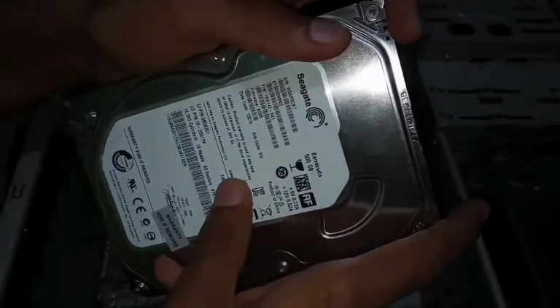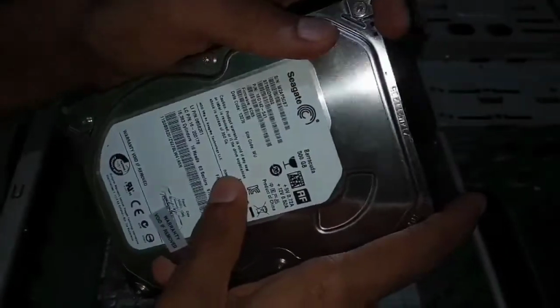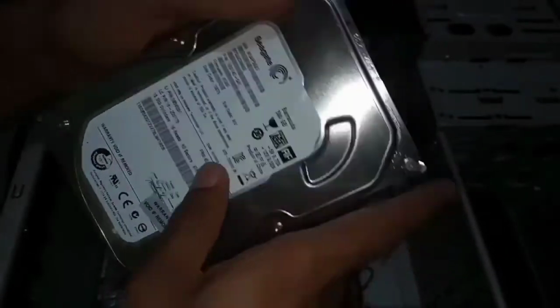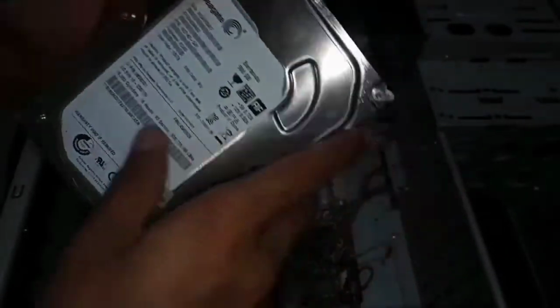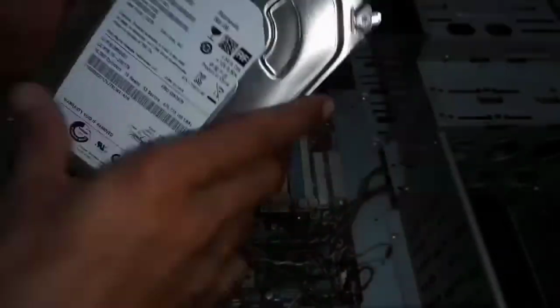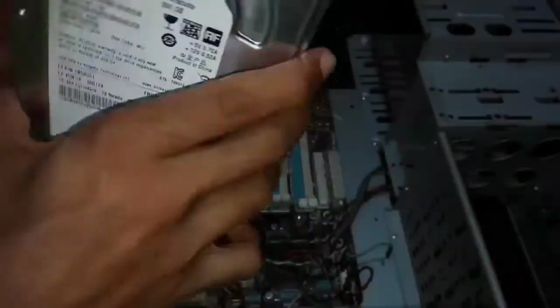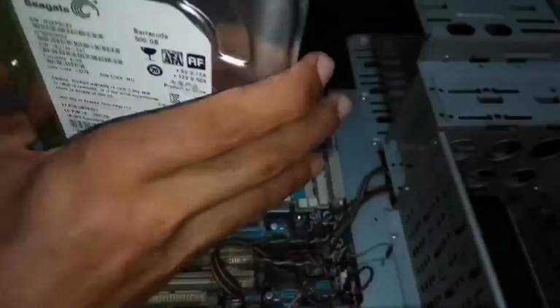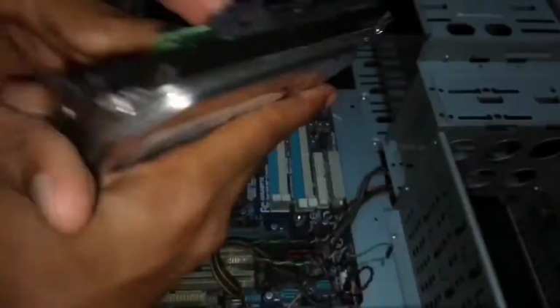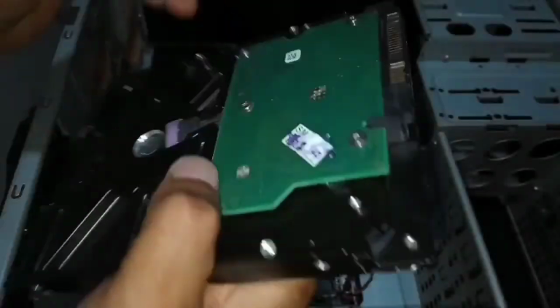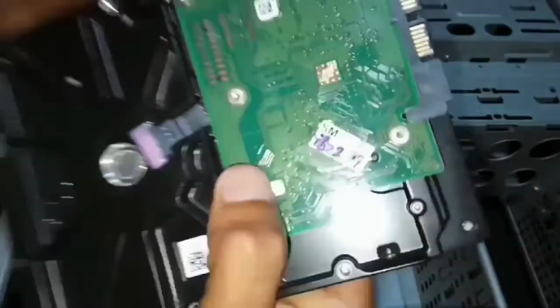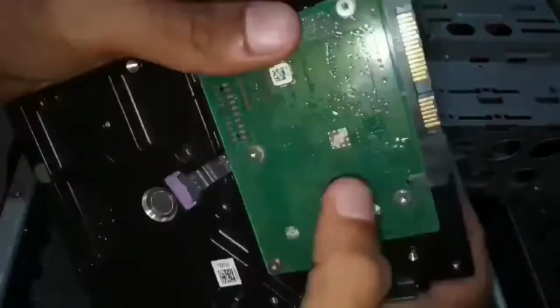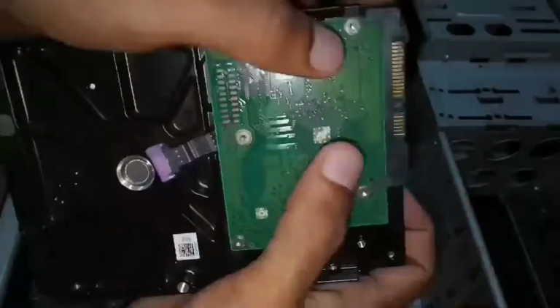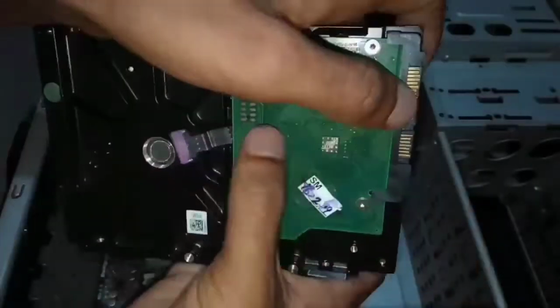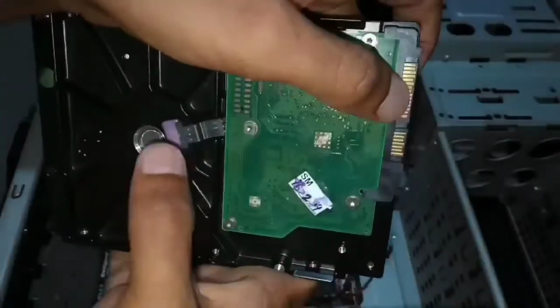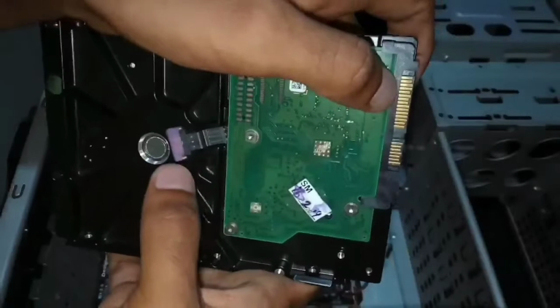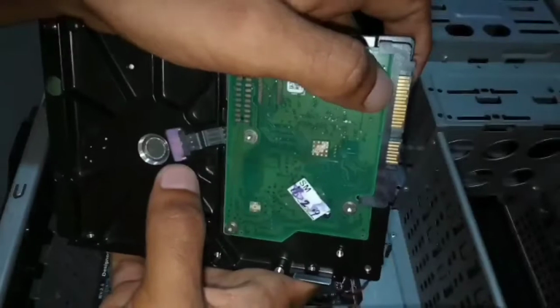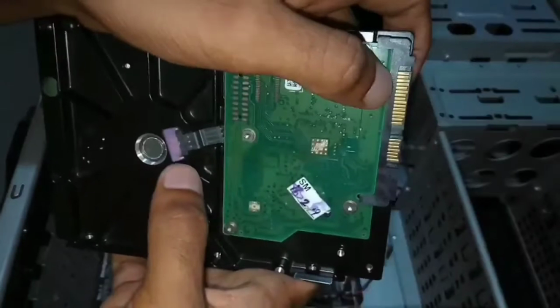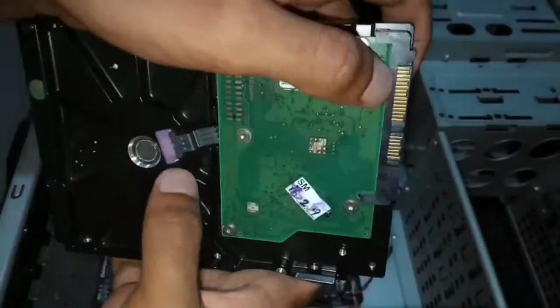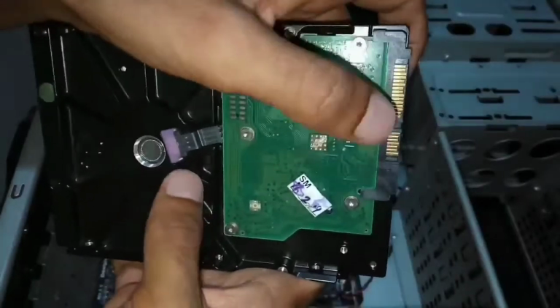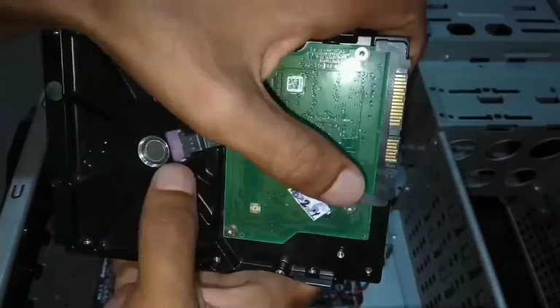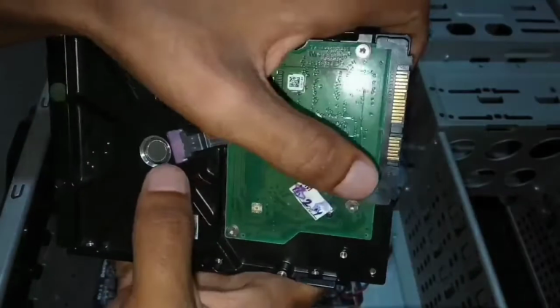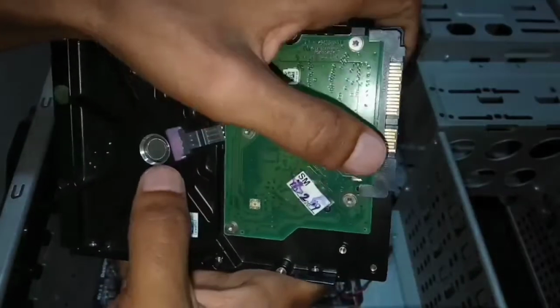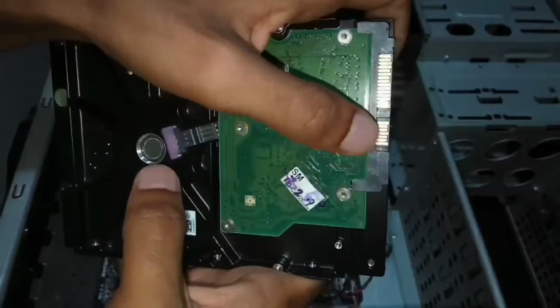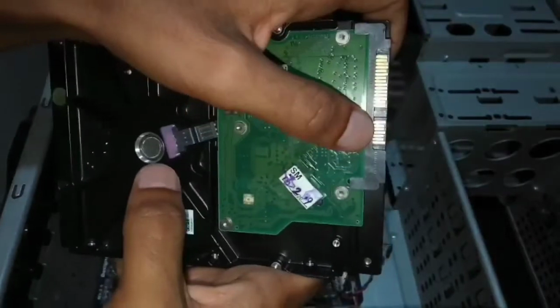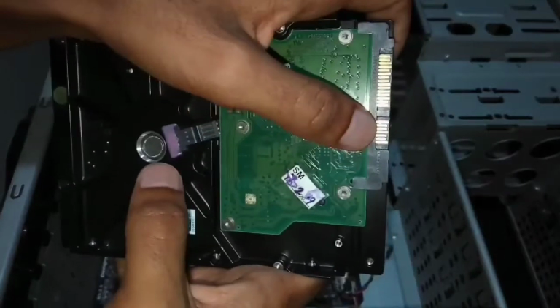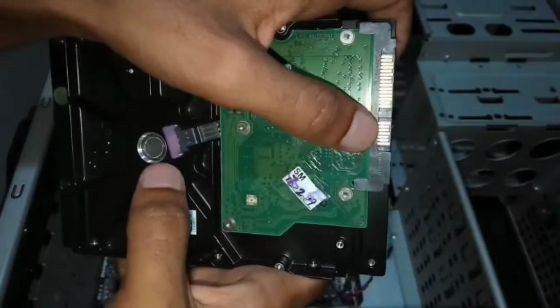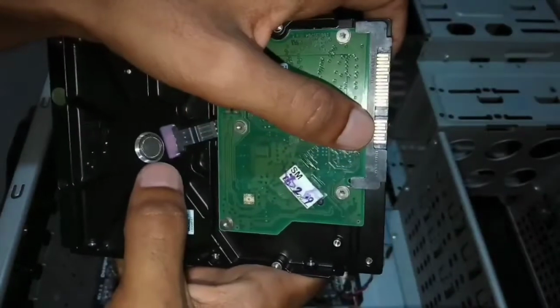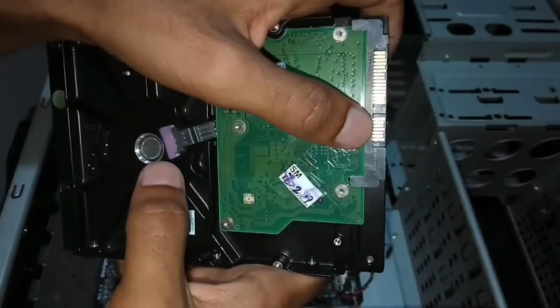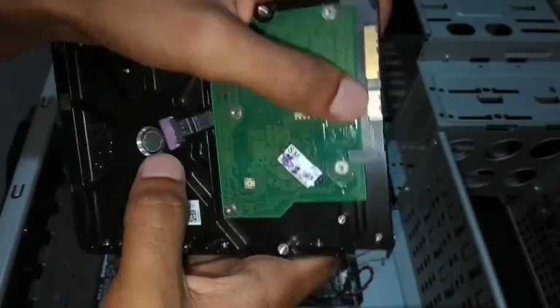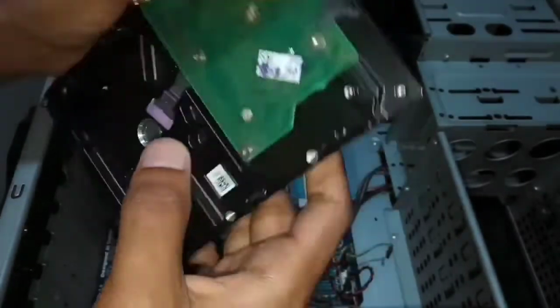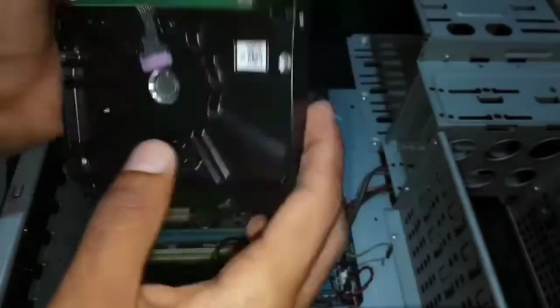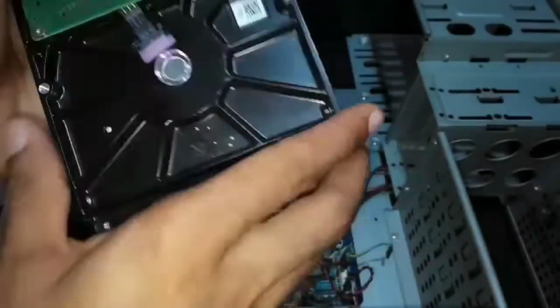This is the hard disk of your PC. This is the power connector and this is the SATA connector of the hard disk.